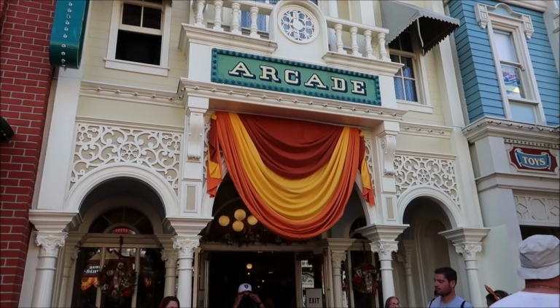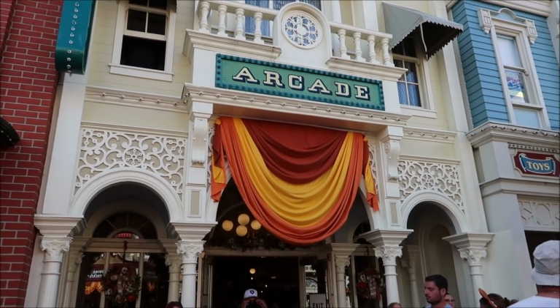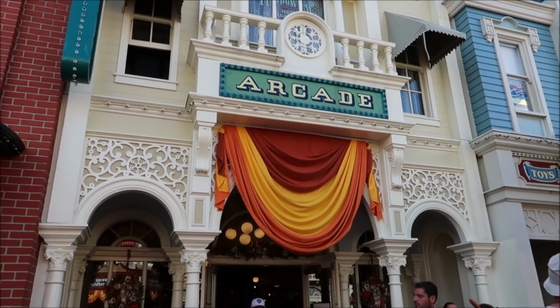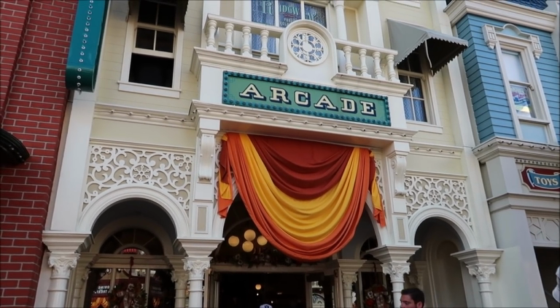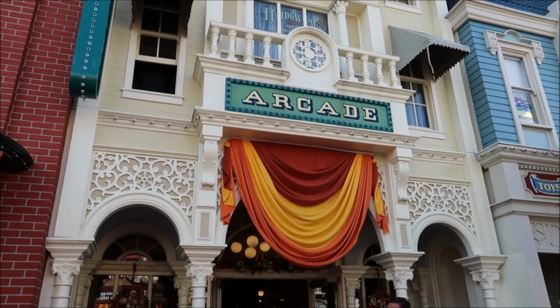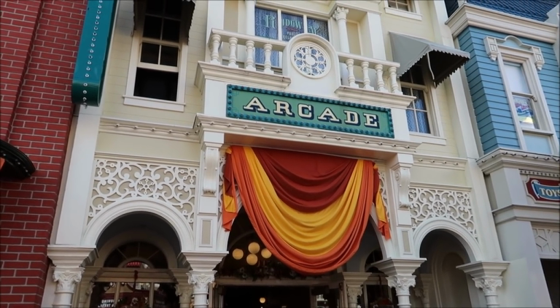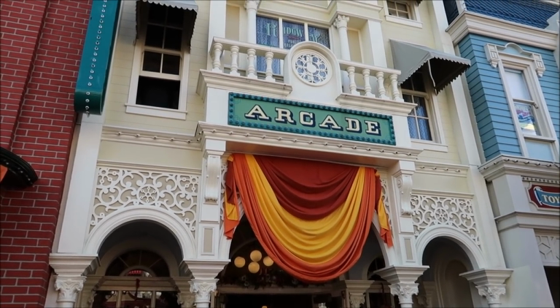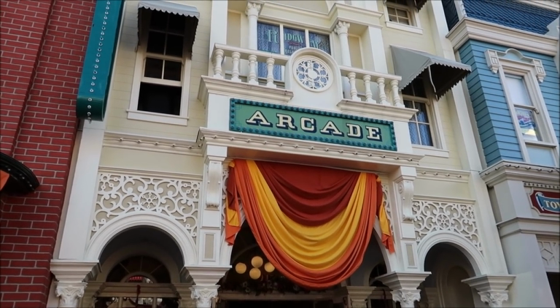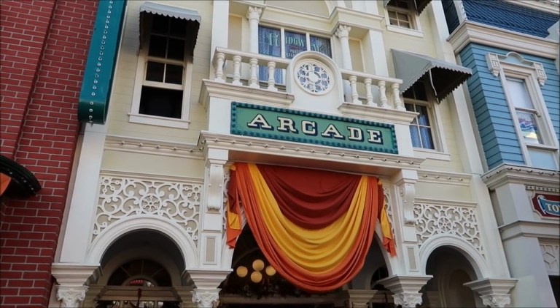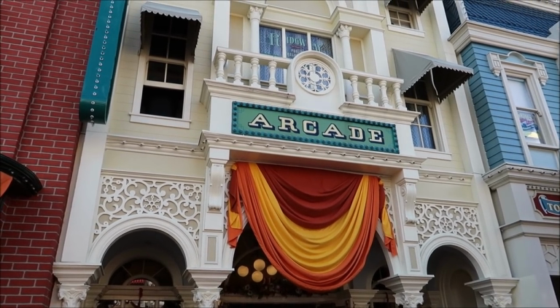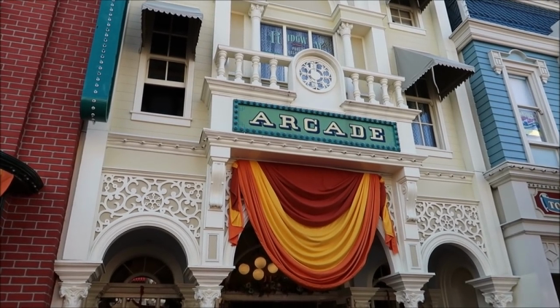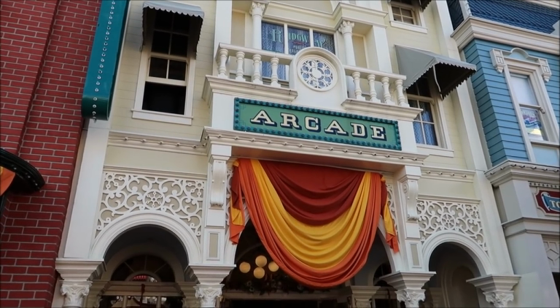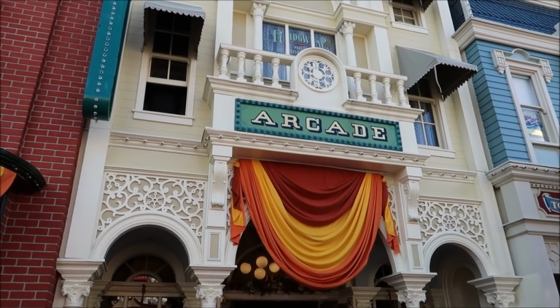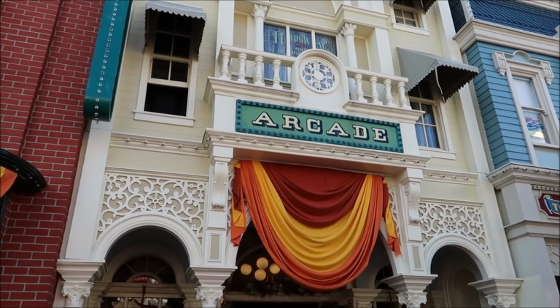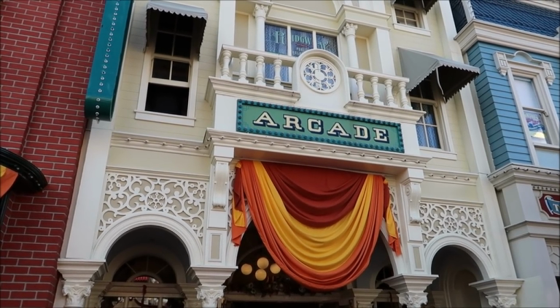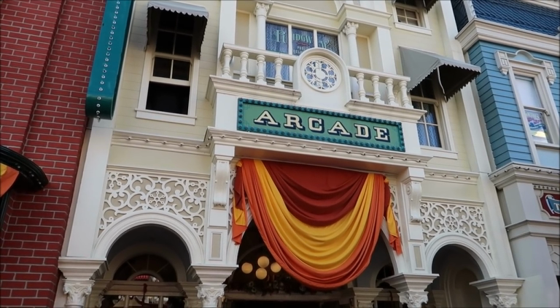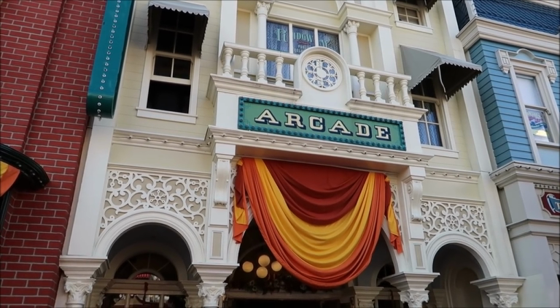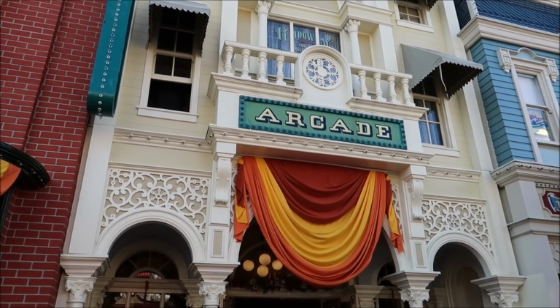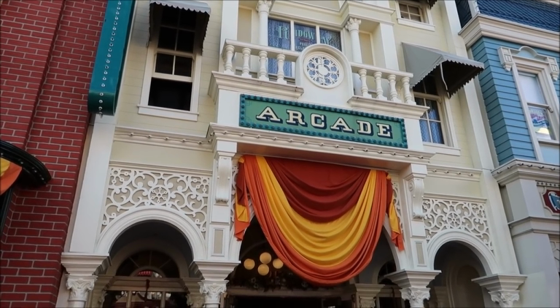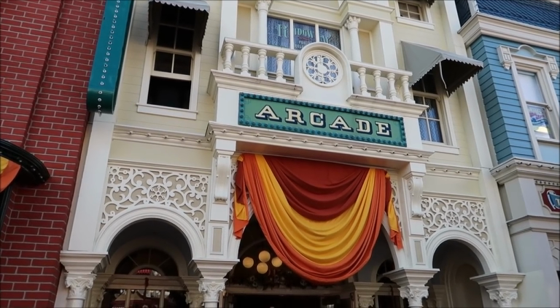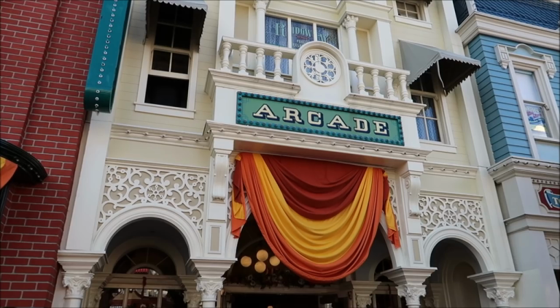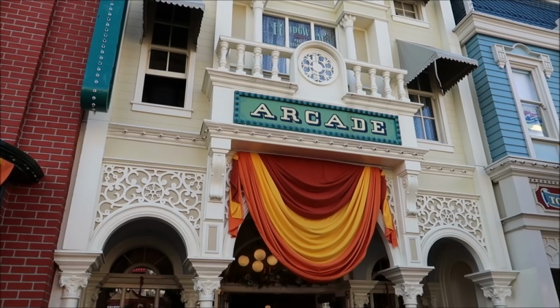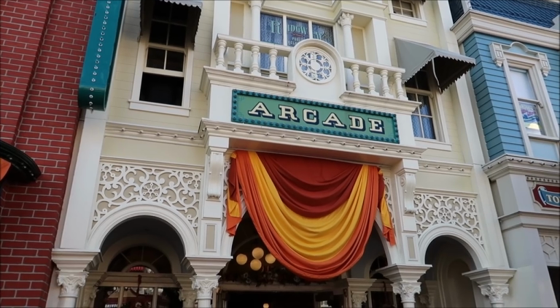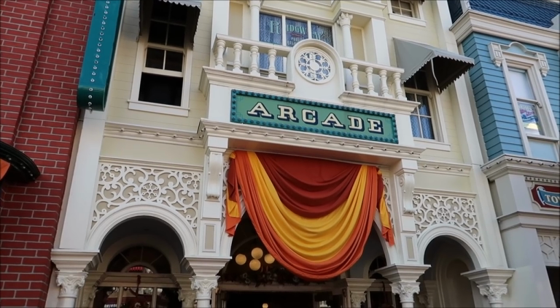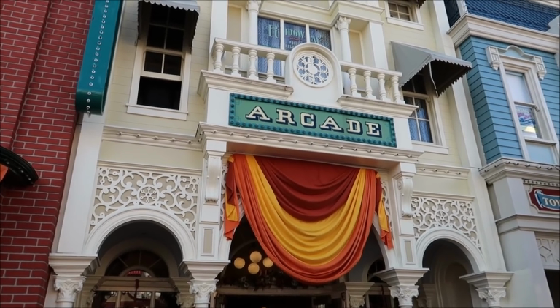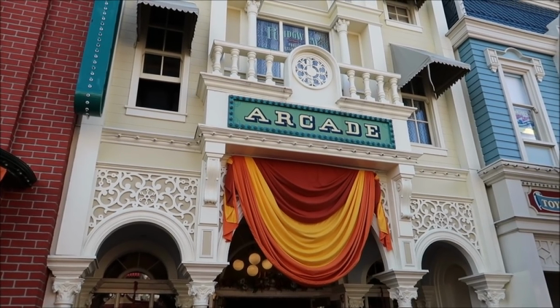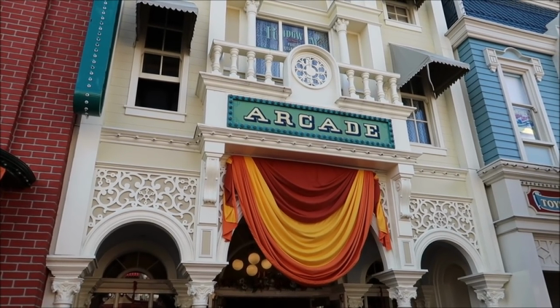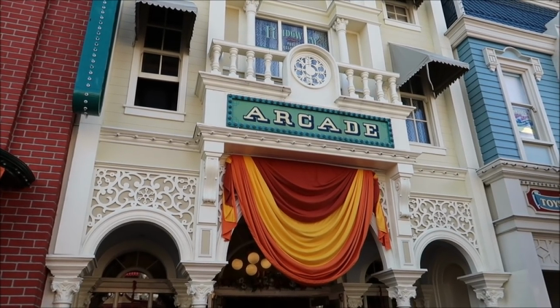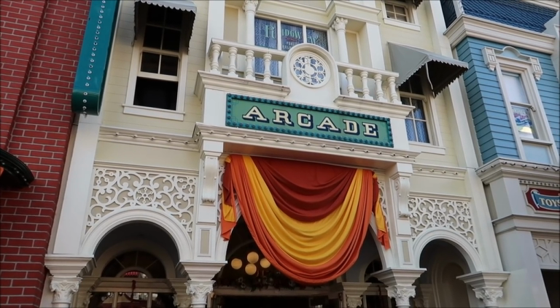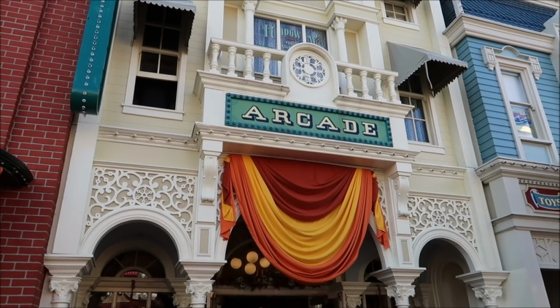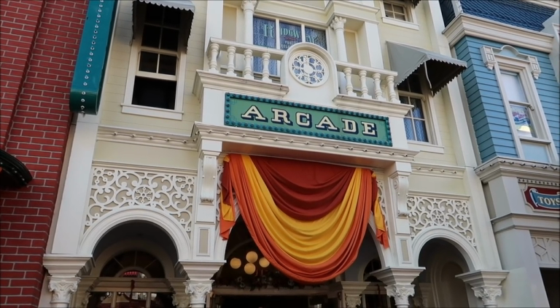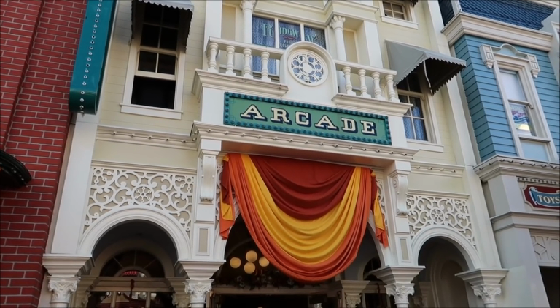Everybody loves Mickey pretzels! I also just realized I'm wearing my Beetlejuice shirt at the Magic Kingdom — a little Tim Burton in the Magic Kingdom. Cheers! We need to get moving along.